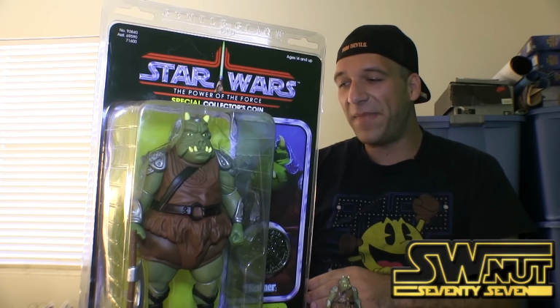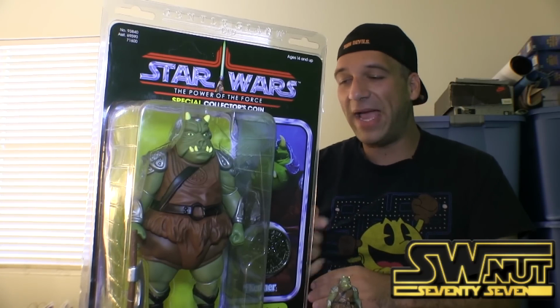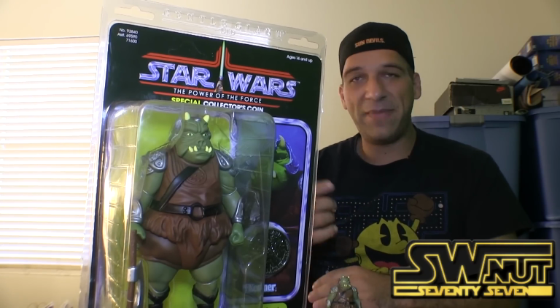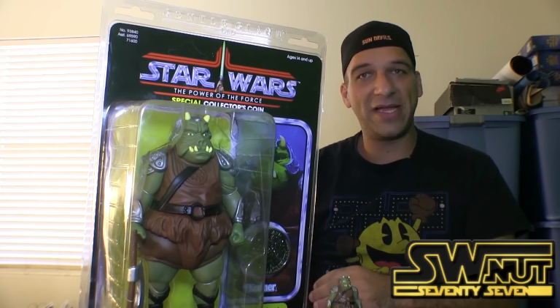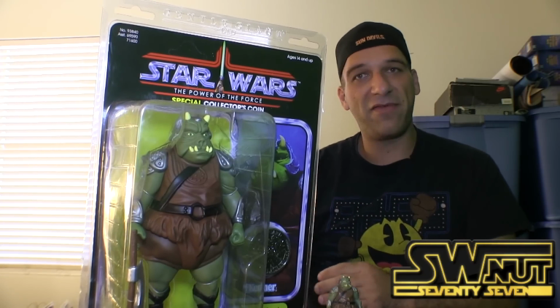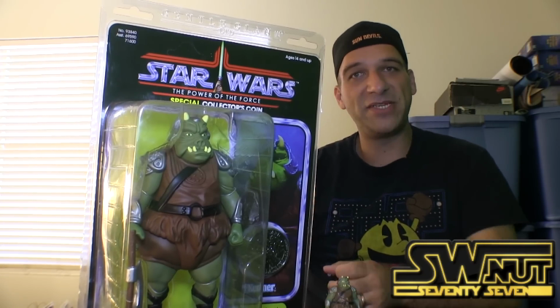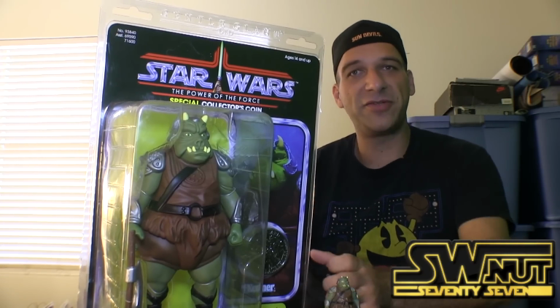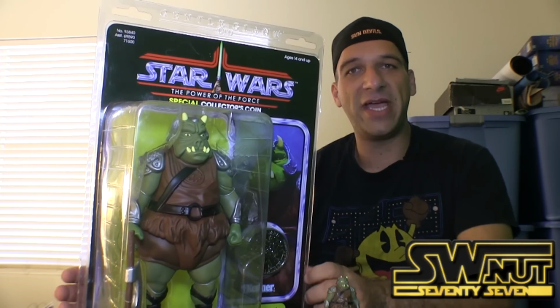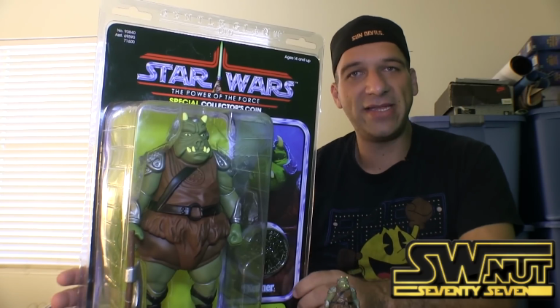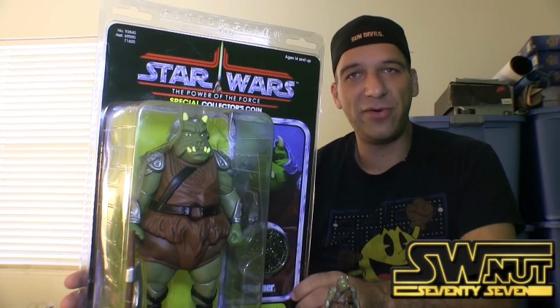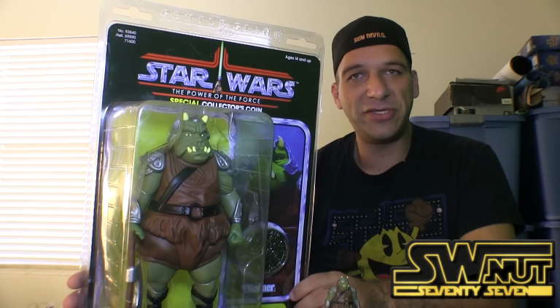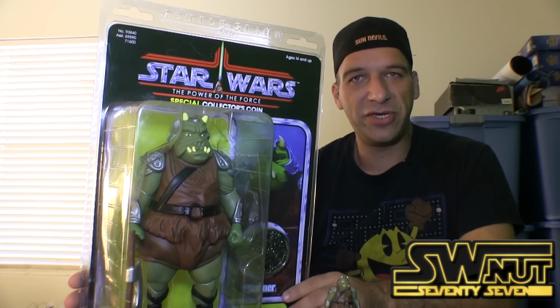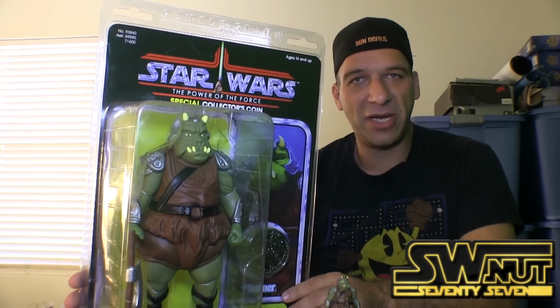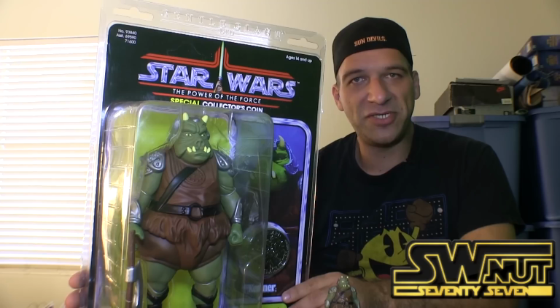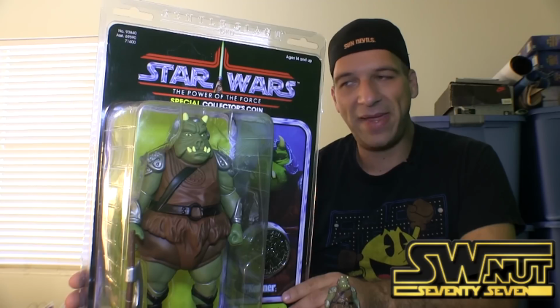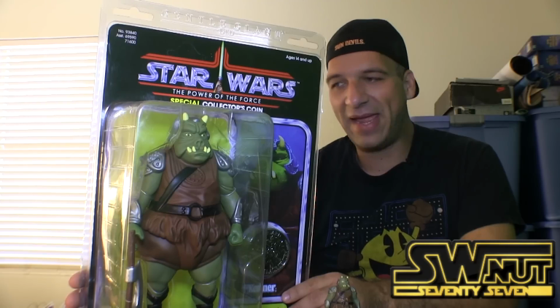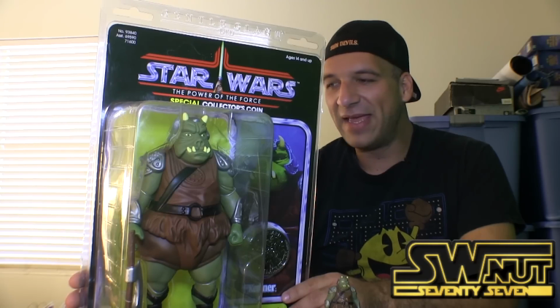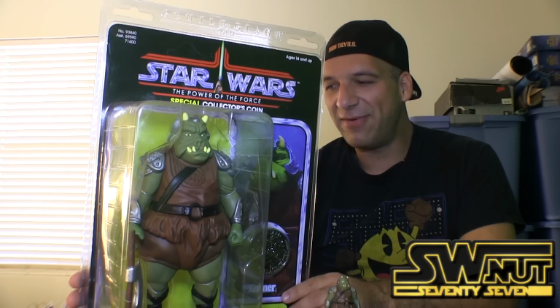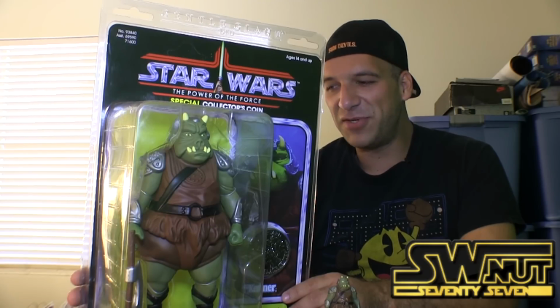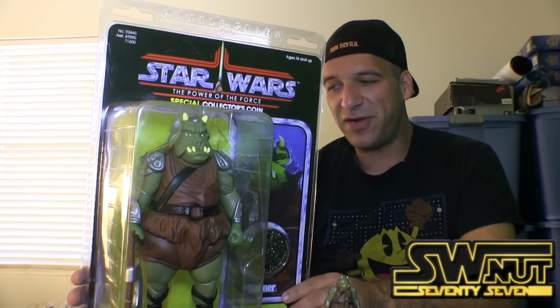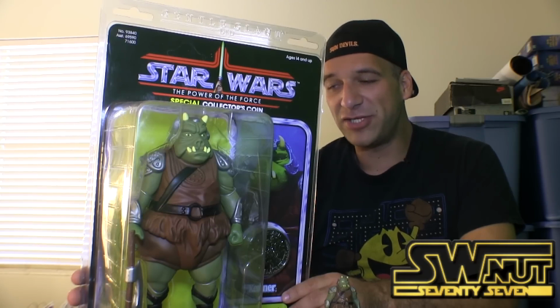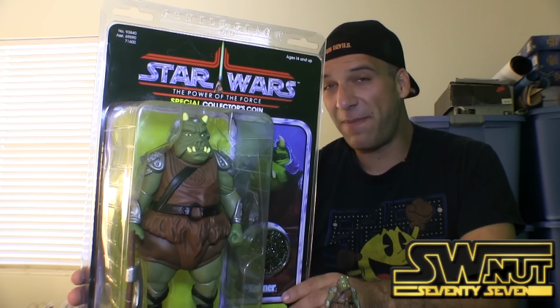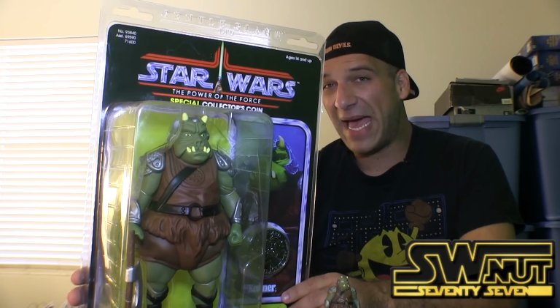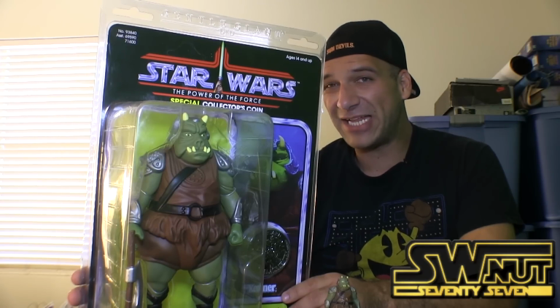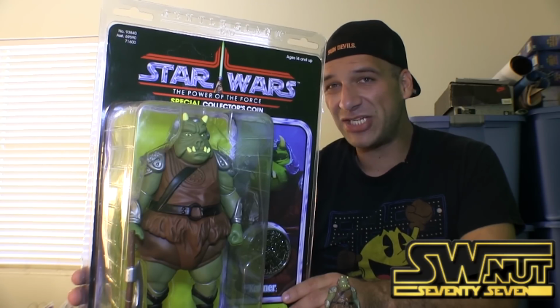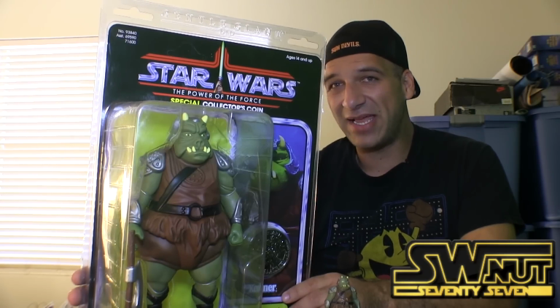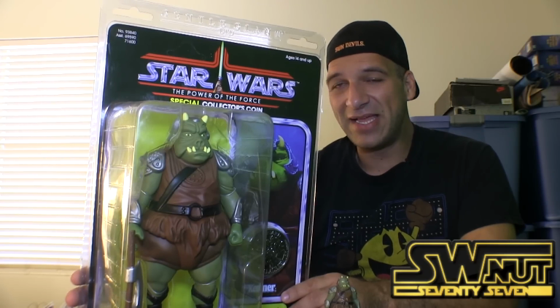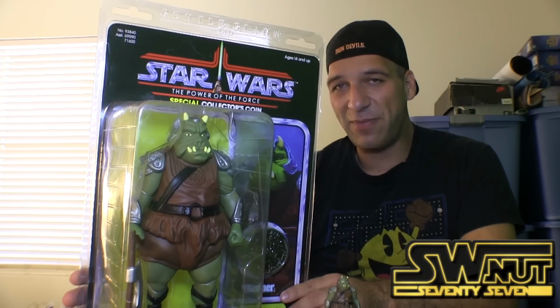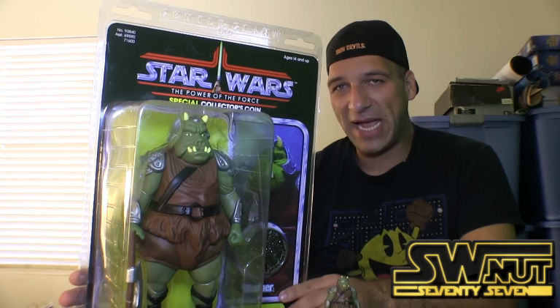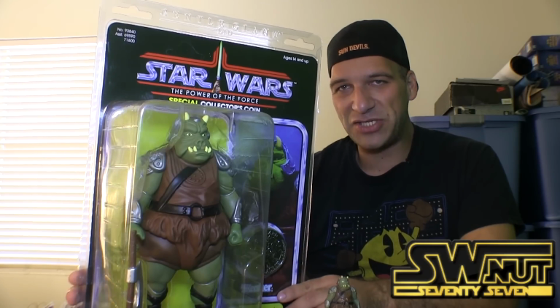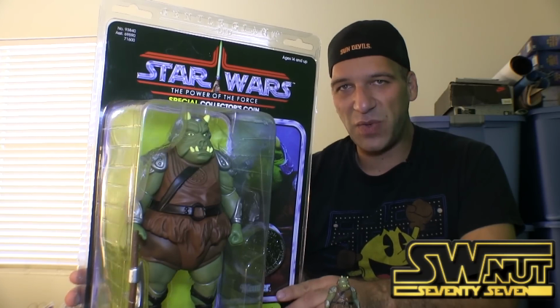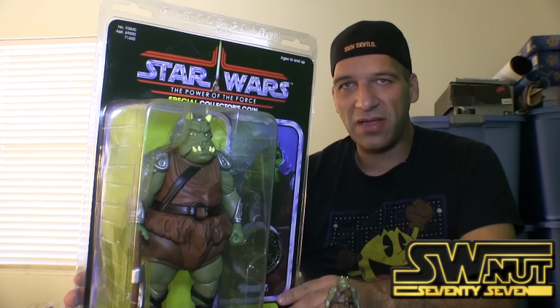I buy a lot from Gentle Giant. They always do a good job shipping and a very good job packaging their items as well.